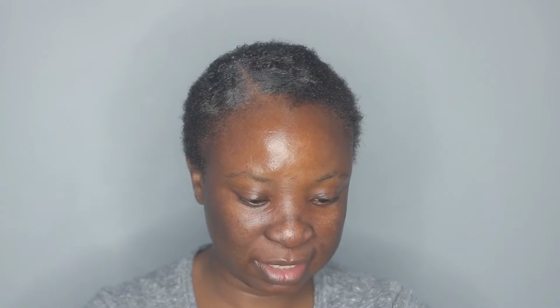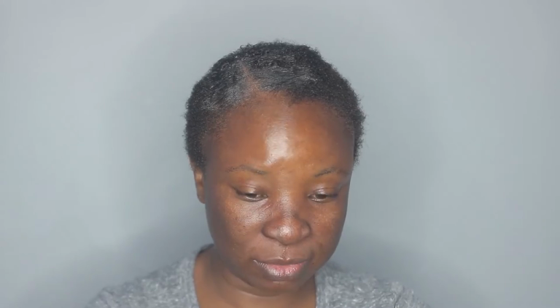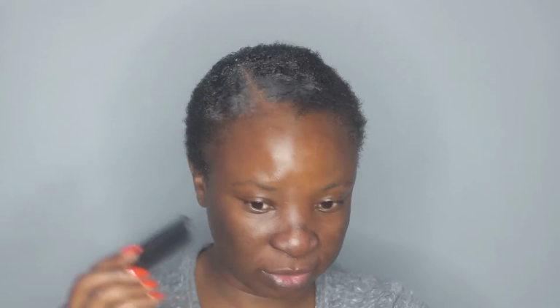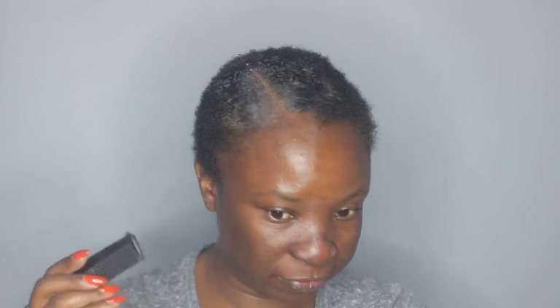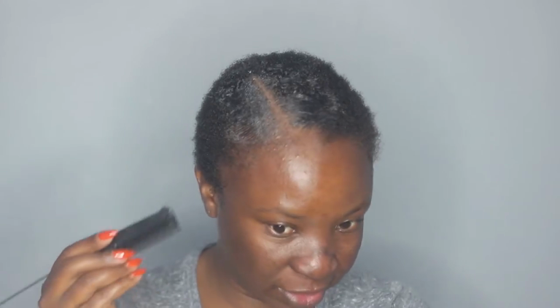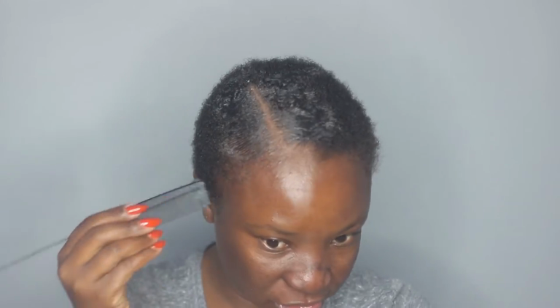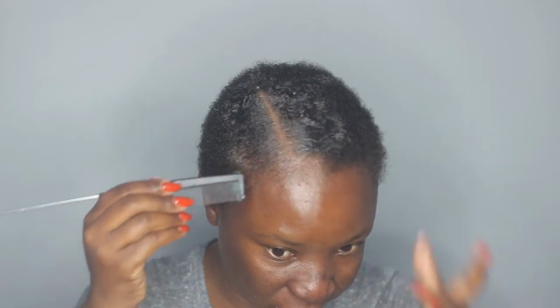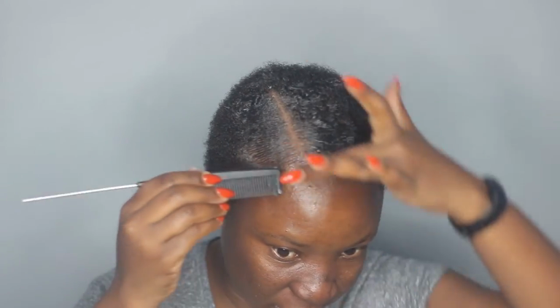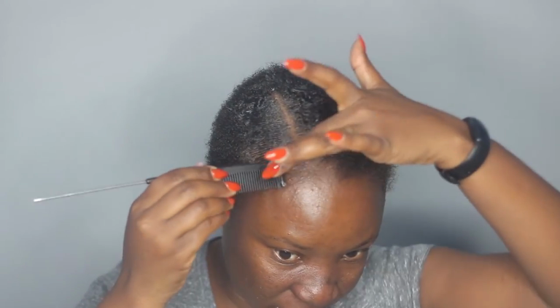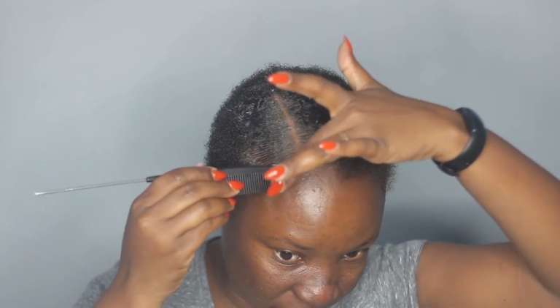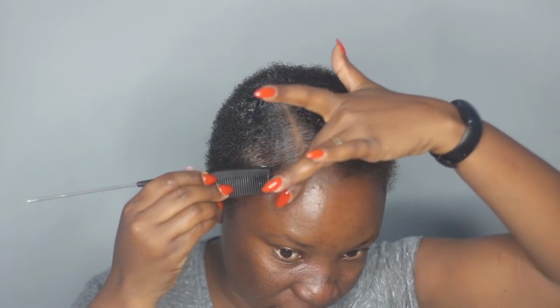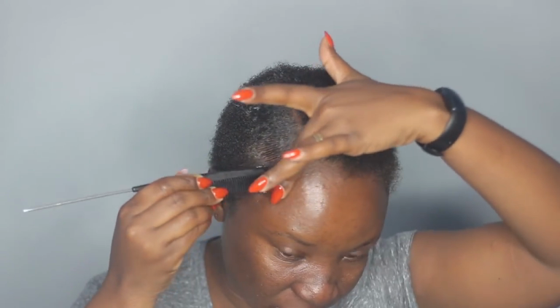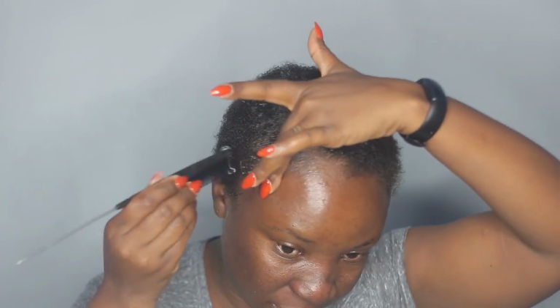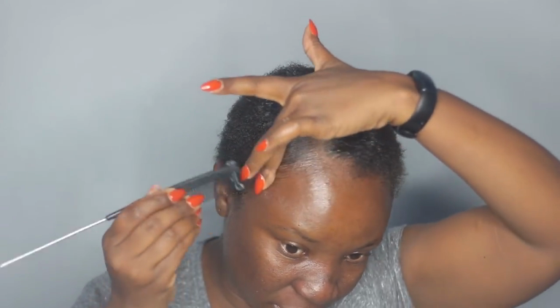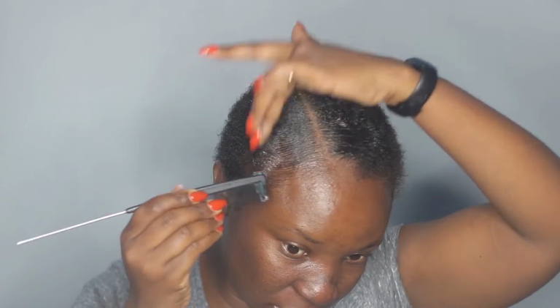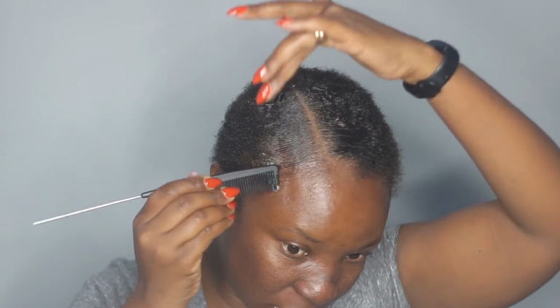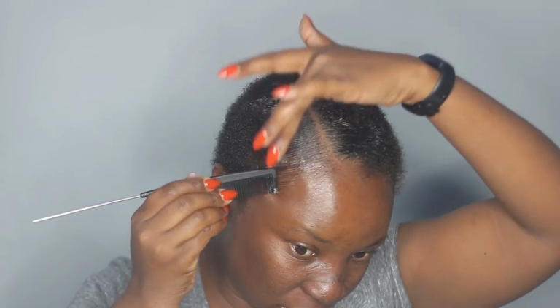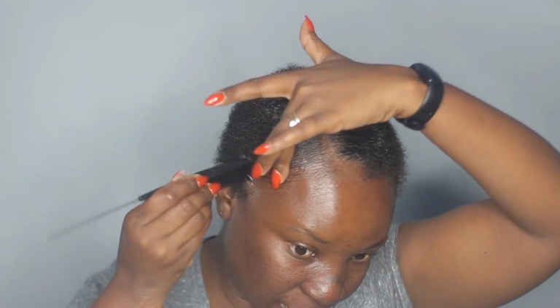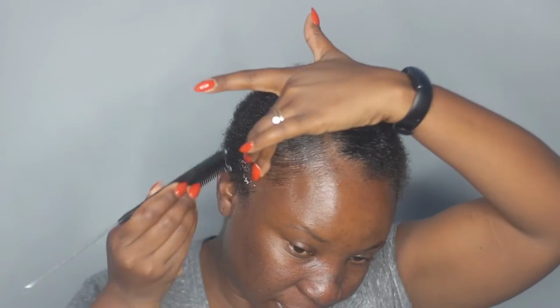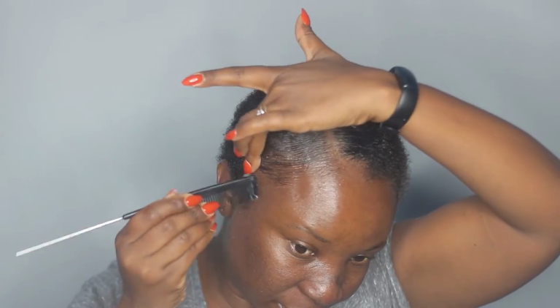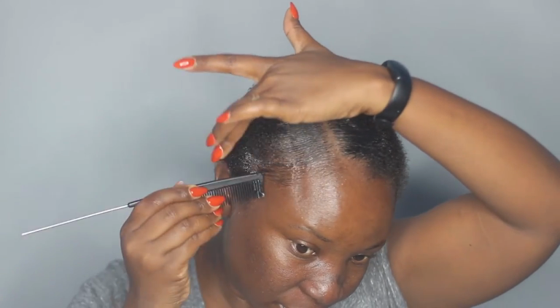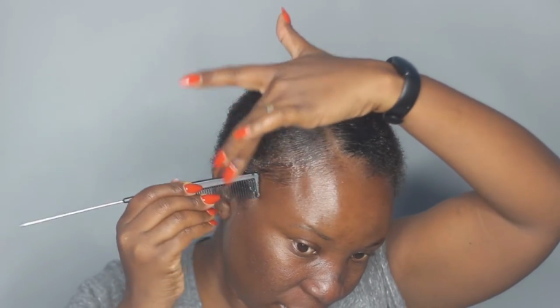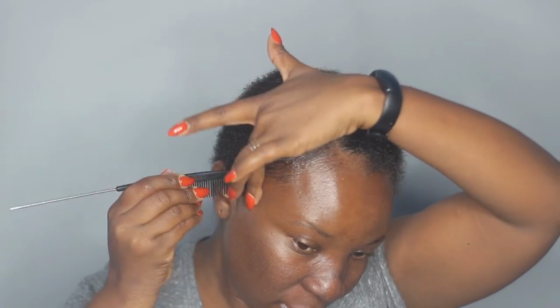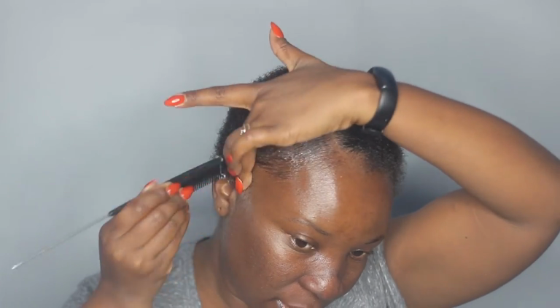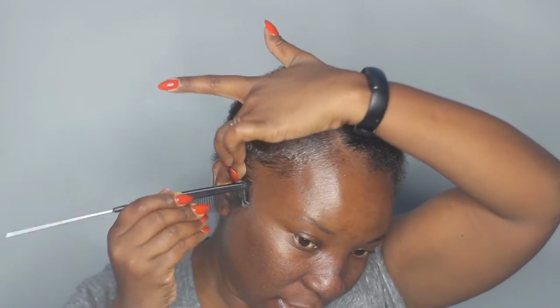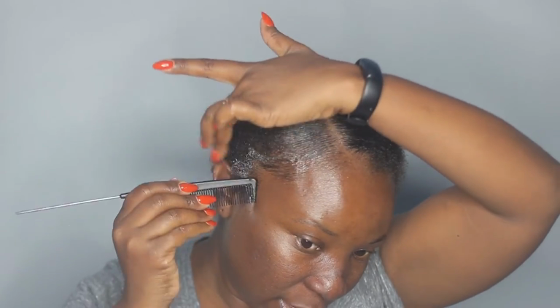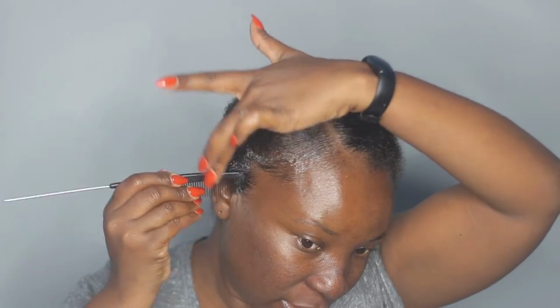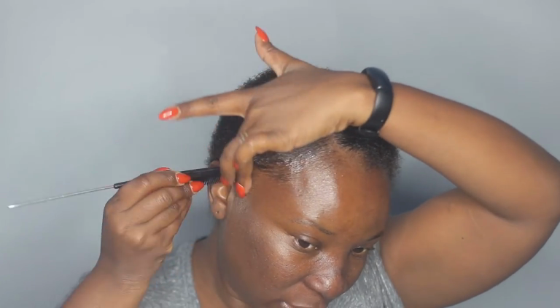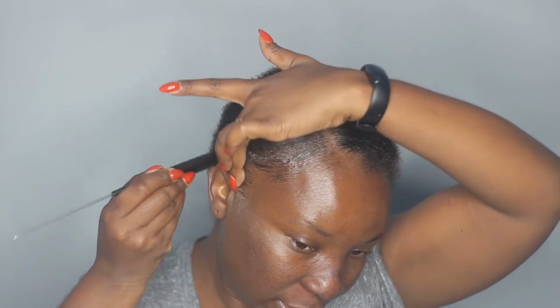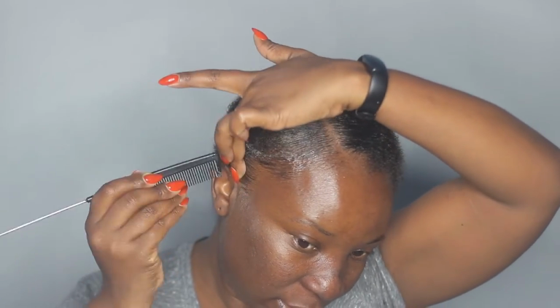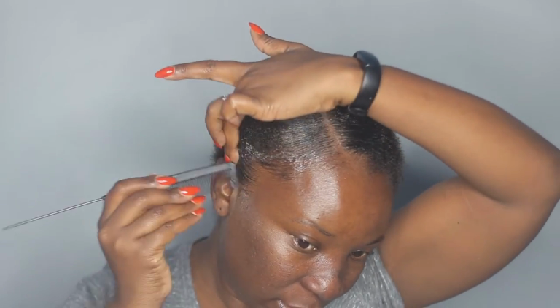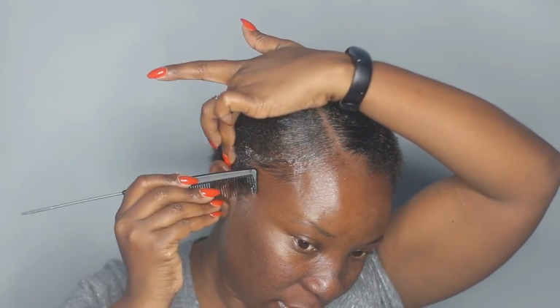I'm taking more of the gel and I'm just going to put it on the edge line here.